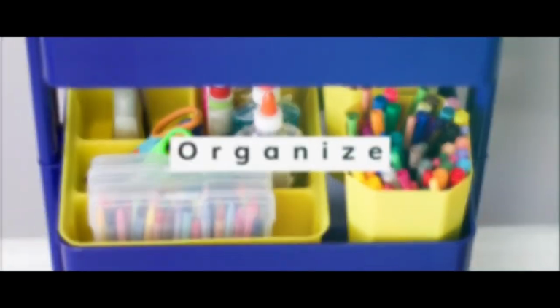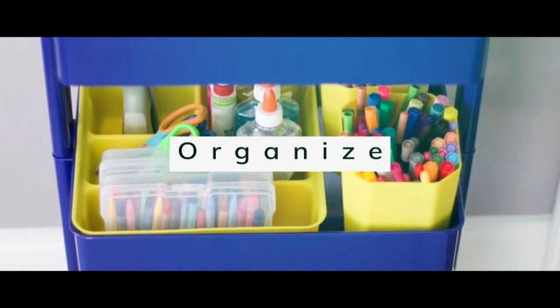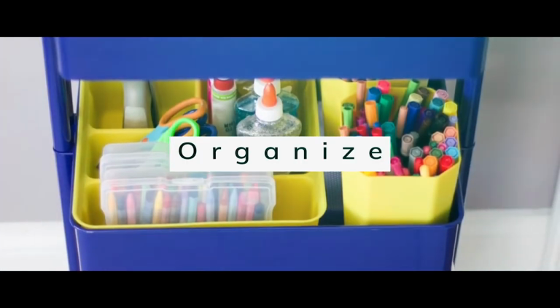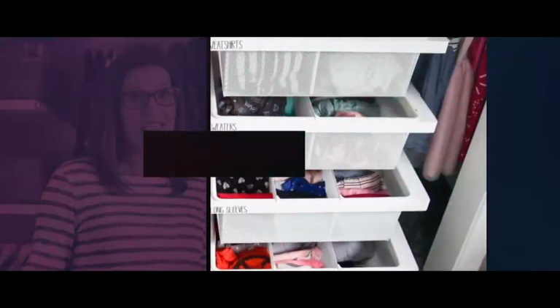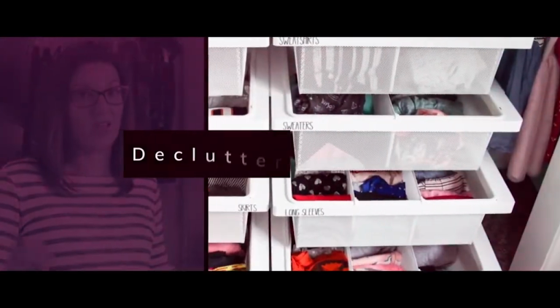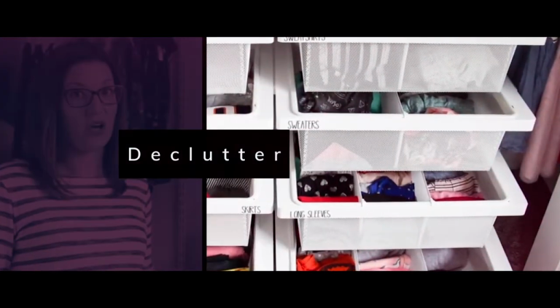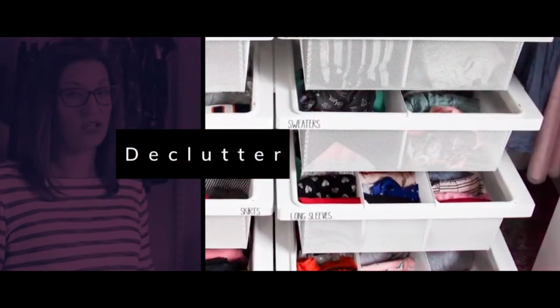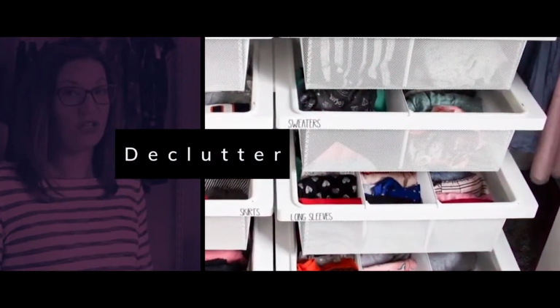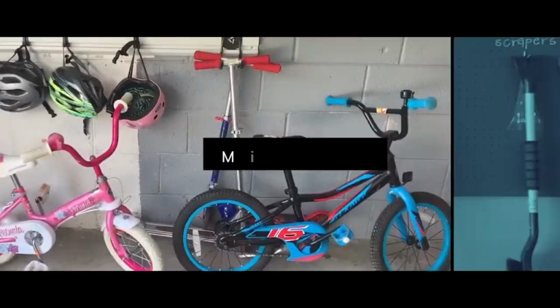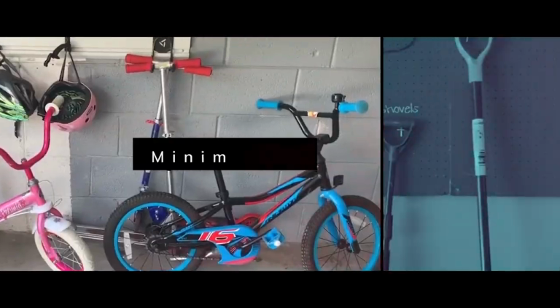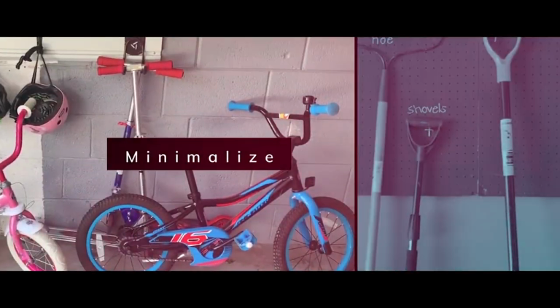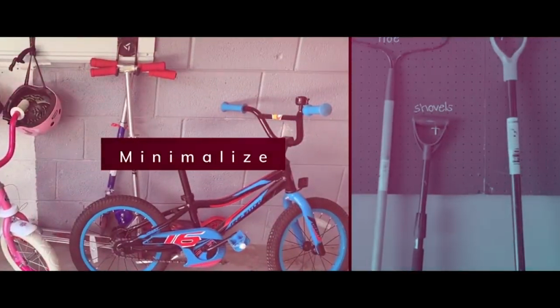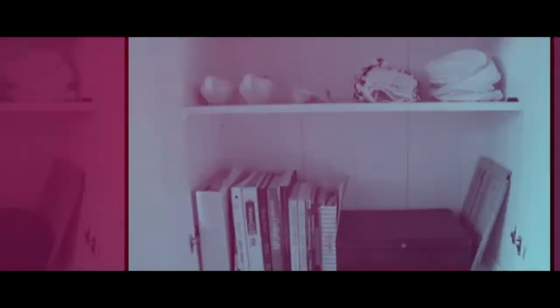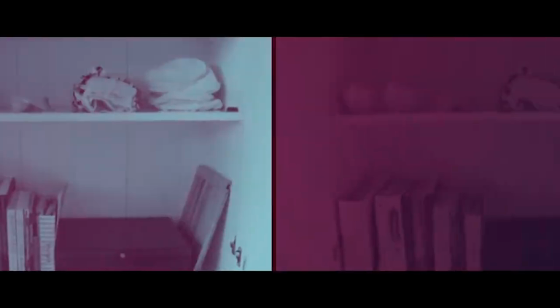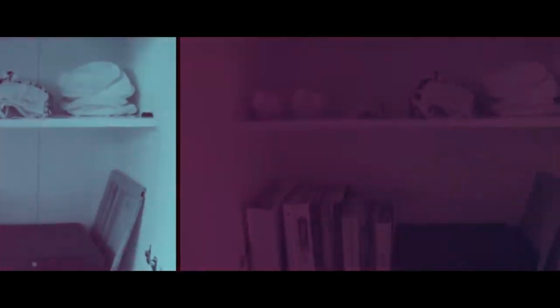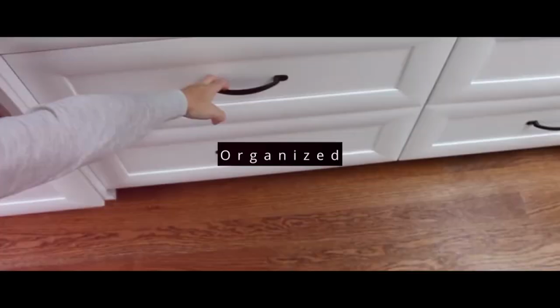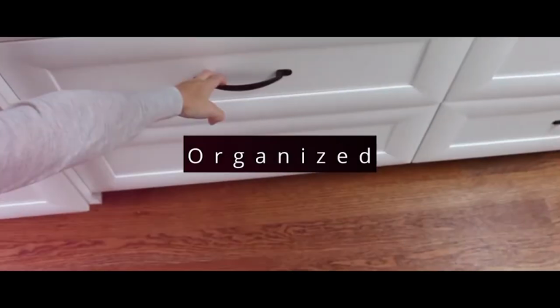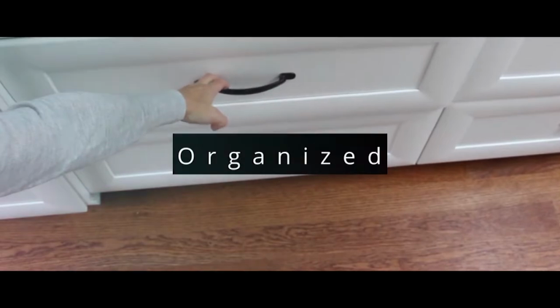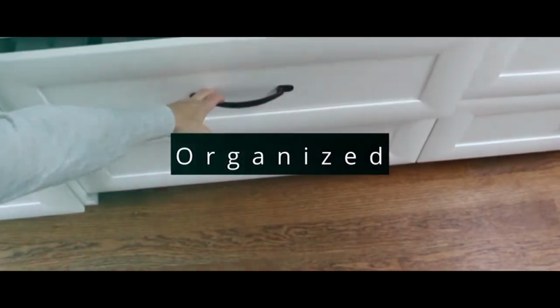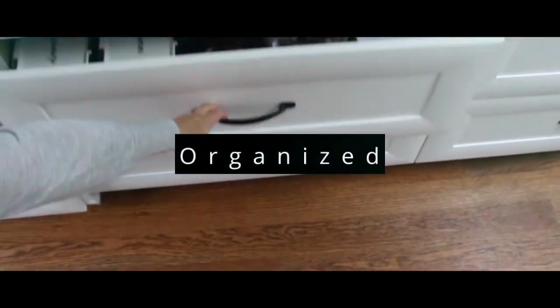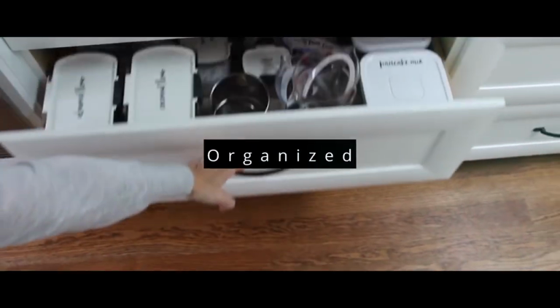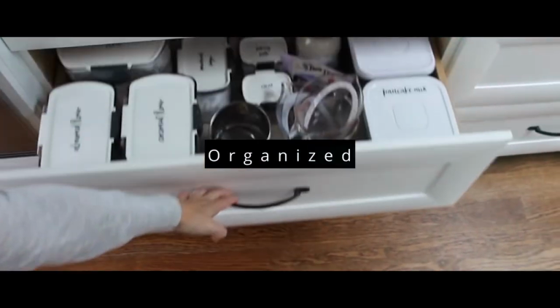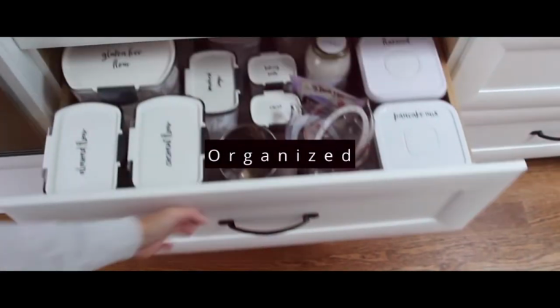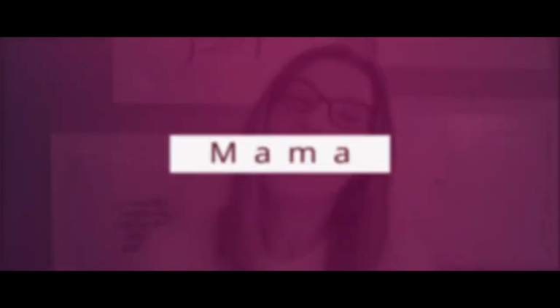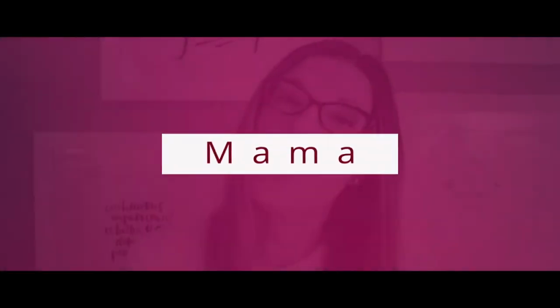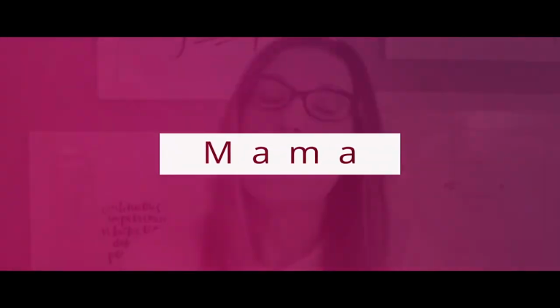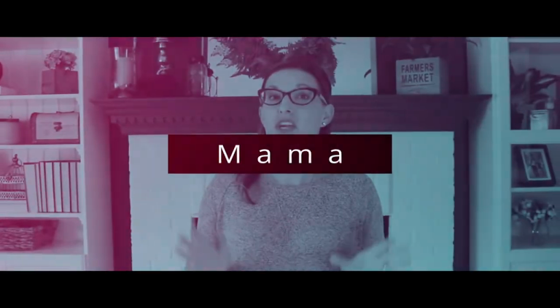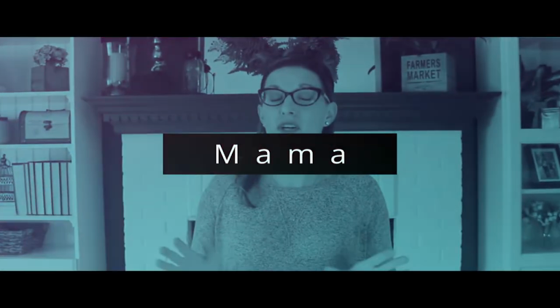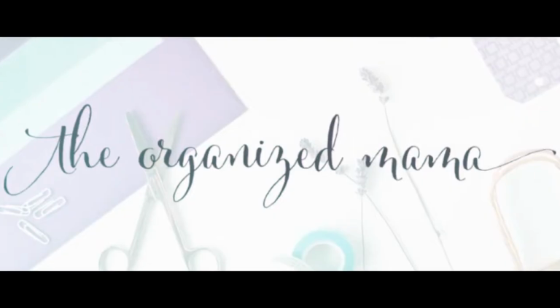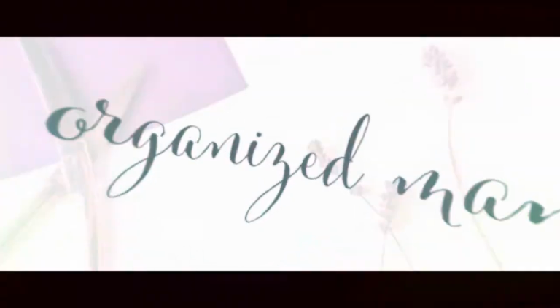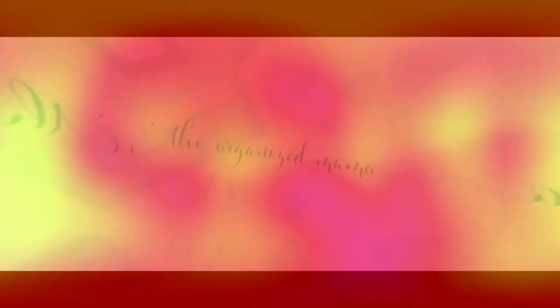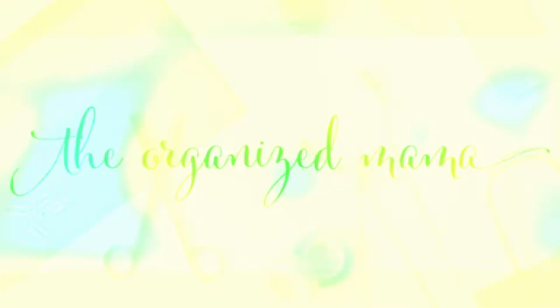Hi, my name is Jessica and I am the Organized Mama. I help families just like you with organizing tips, tricks, and tutorials.